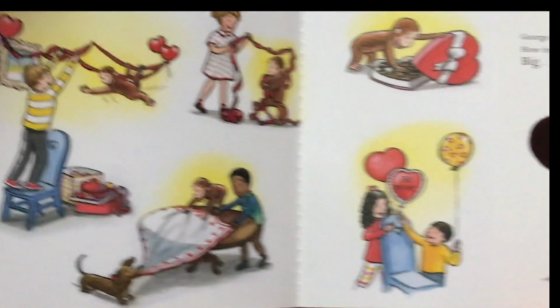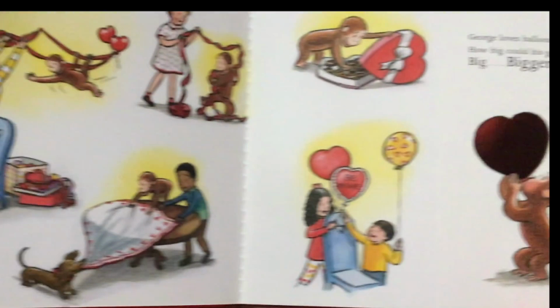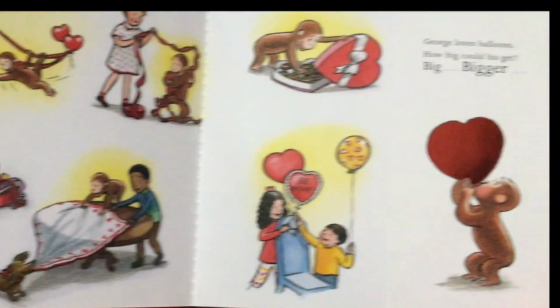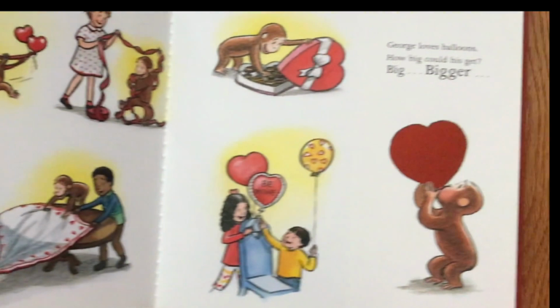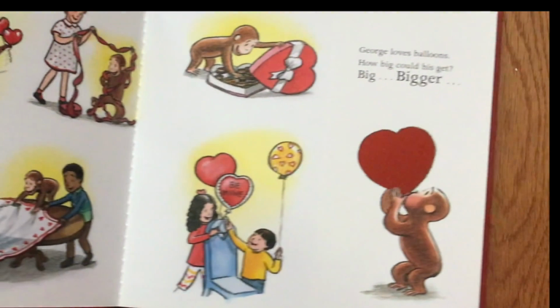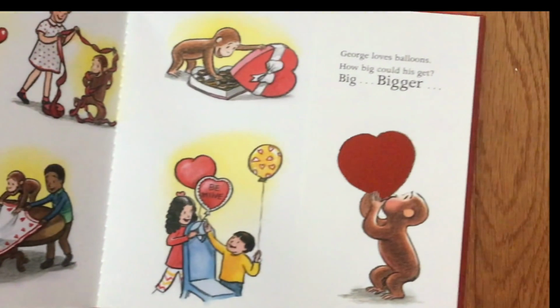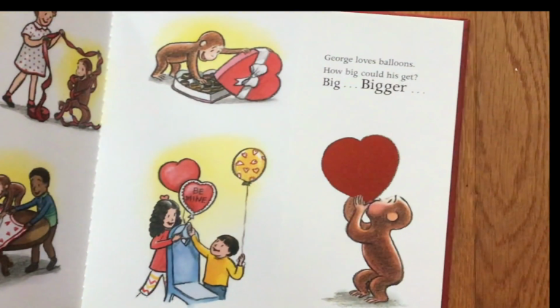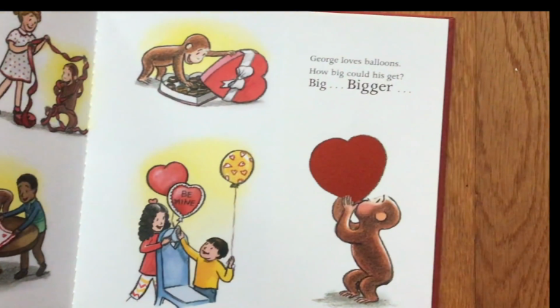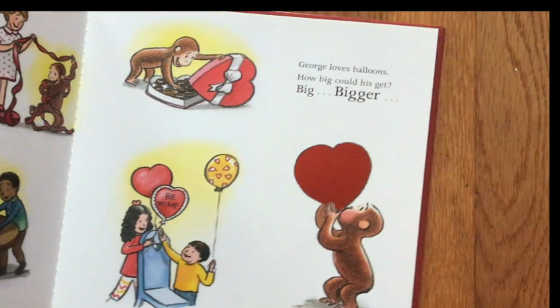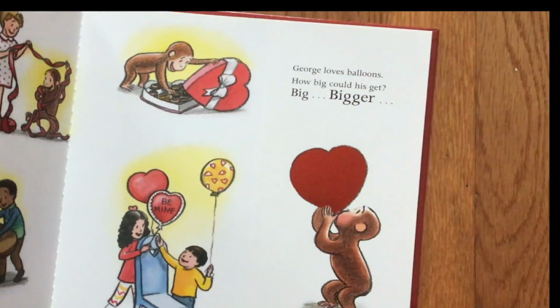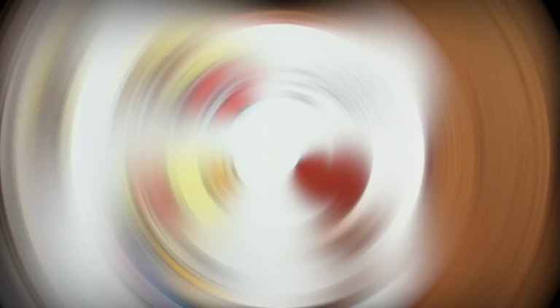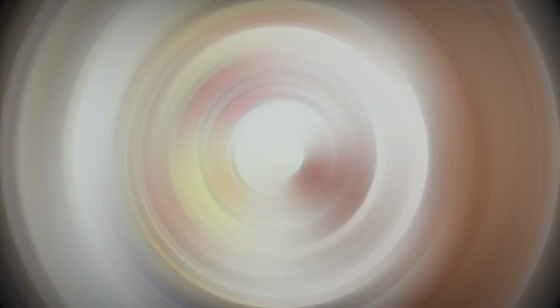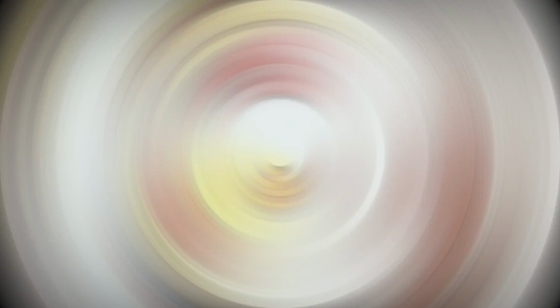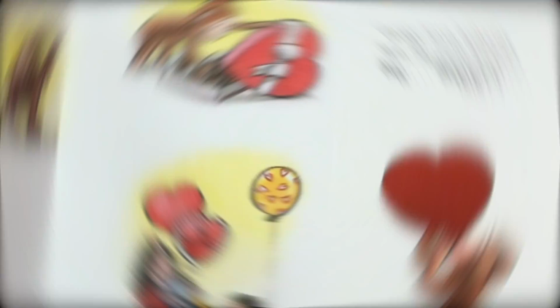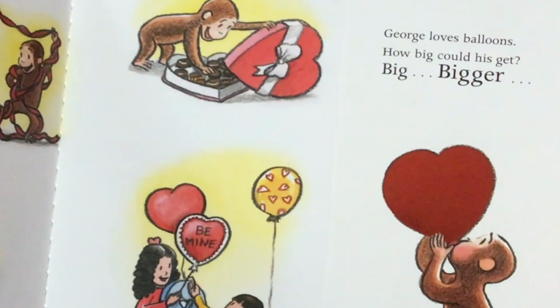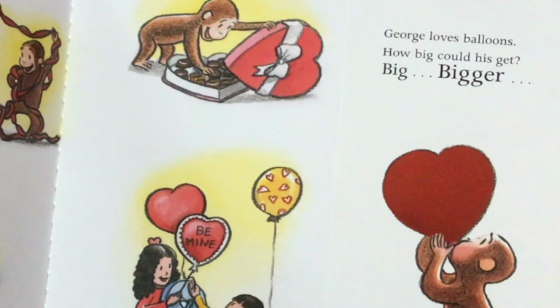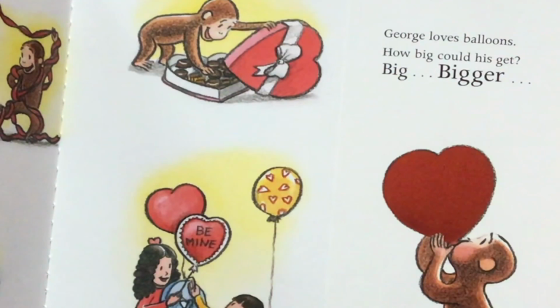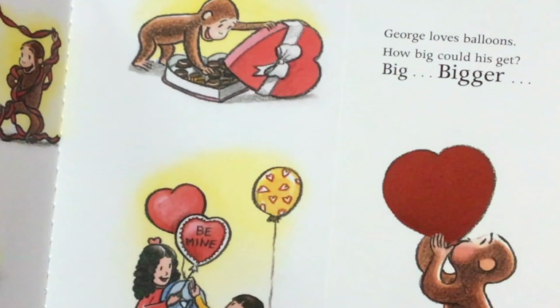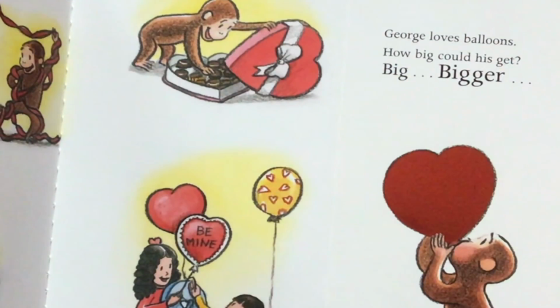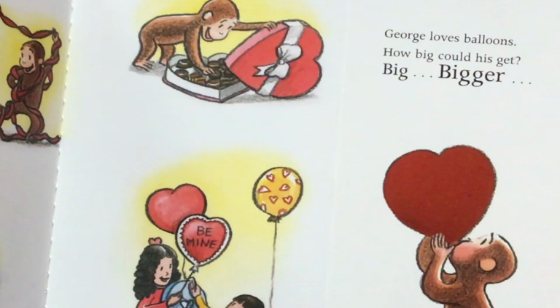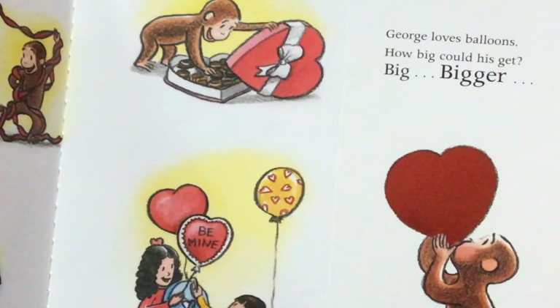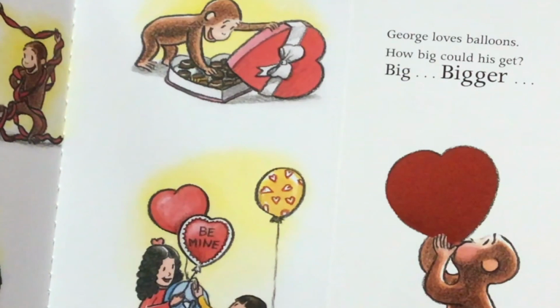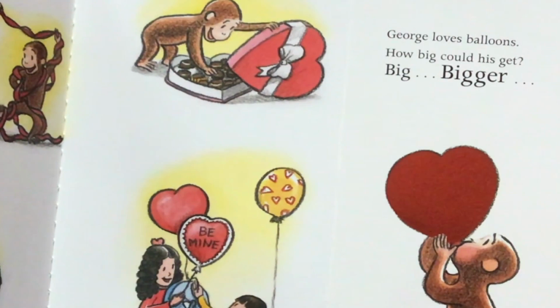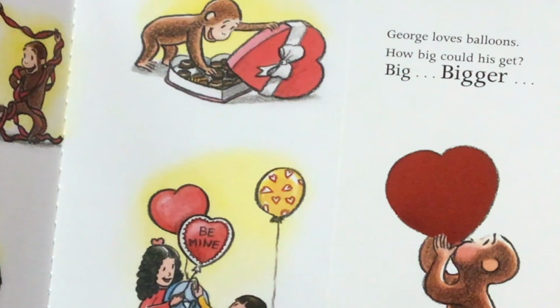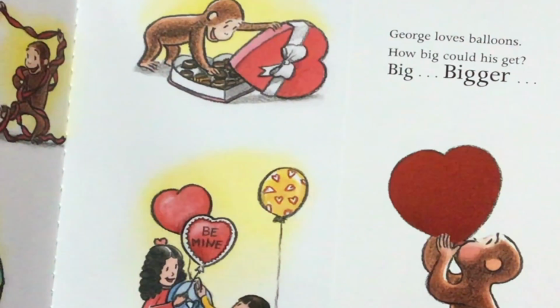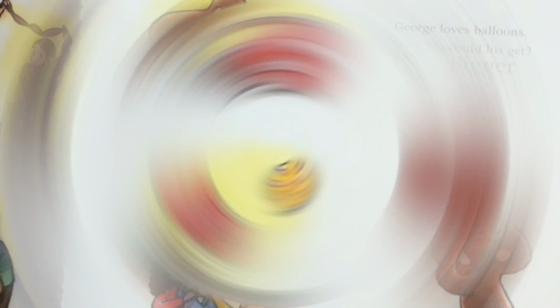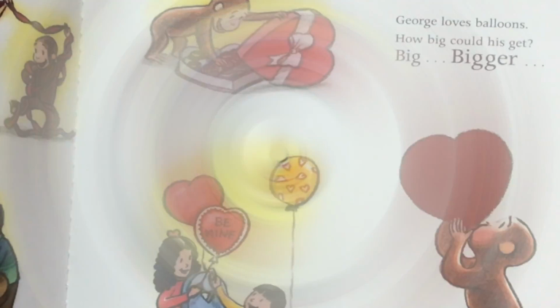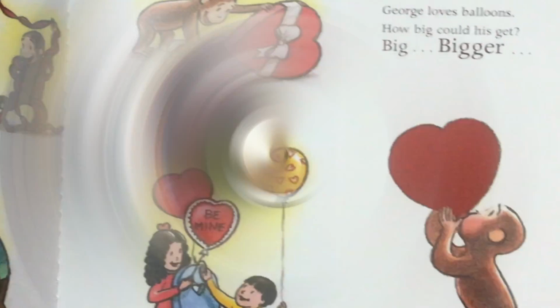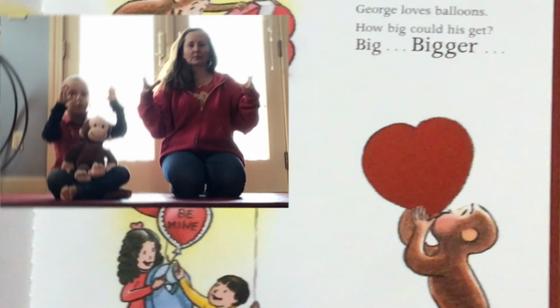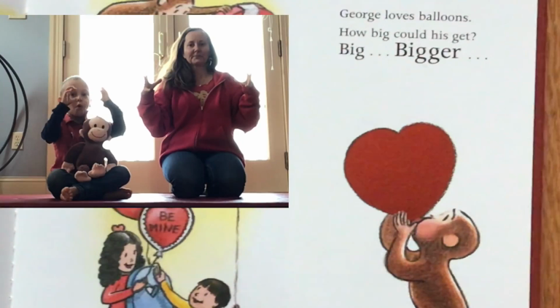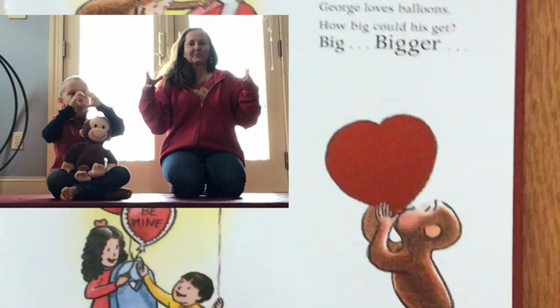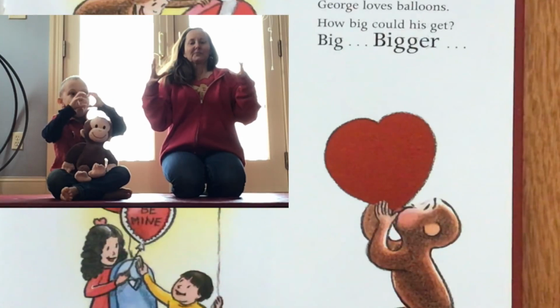George loves balloons. How big could his balloon get? Let's blow it up!